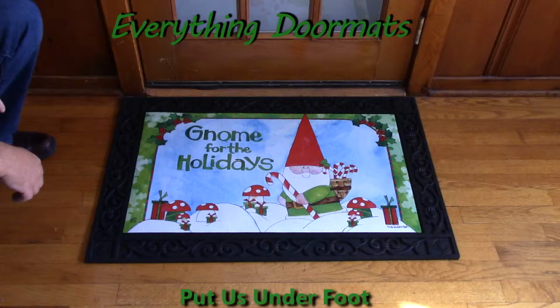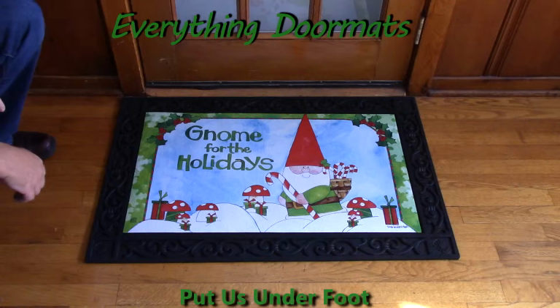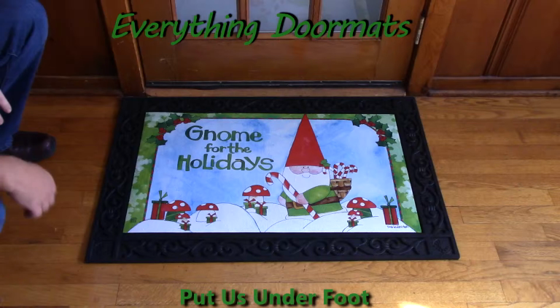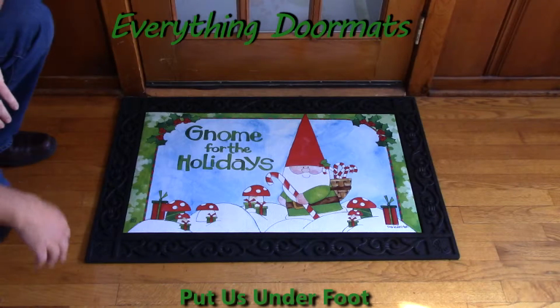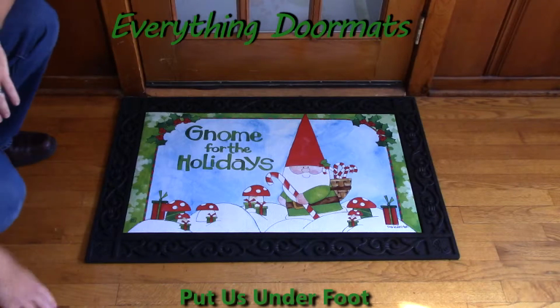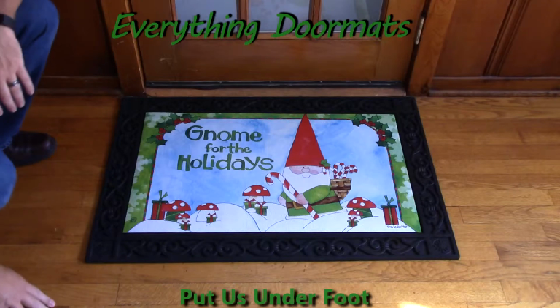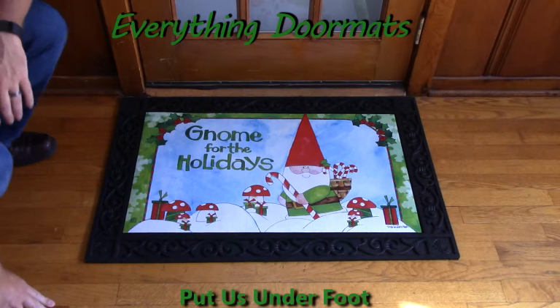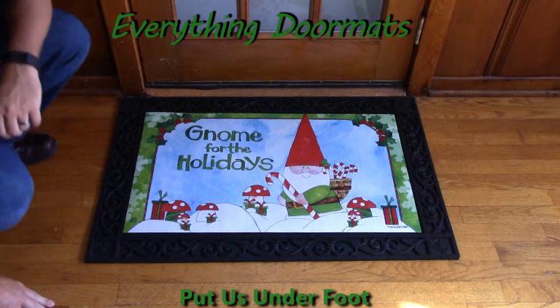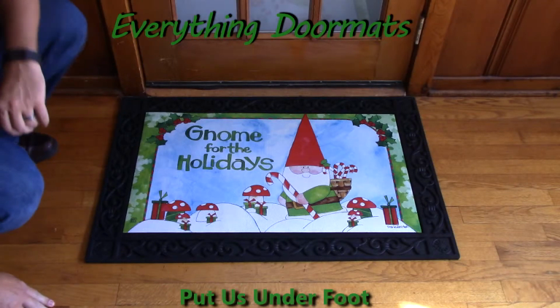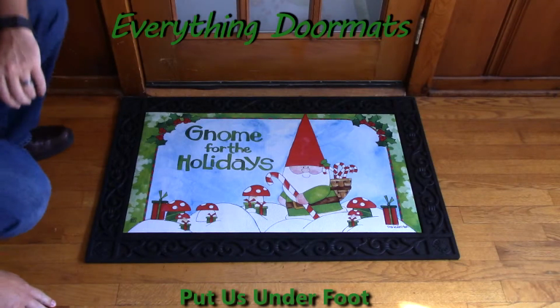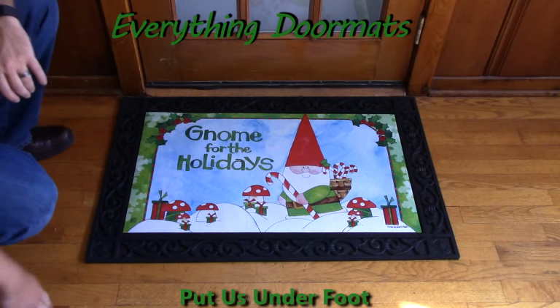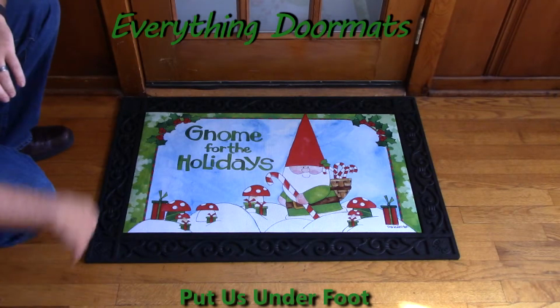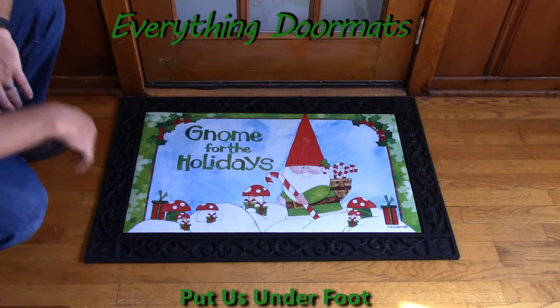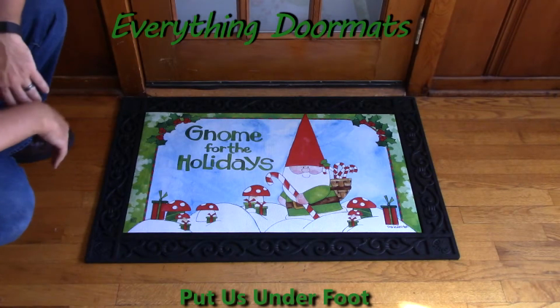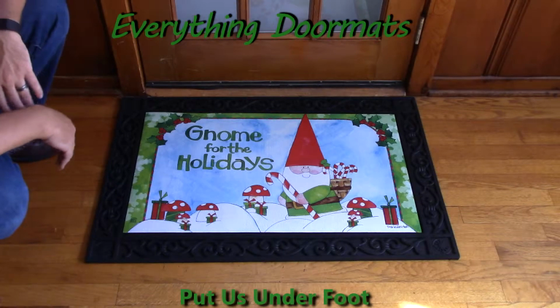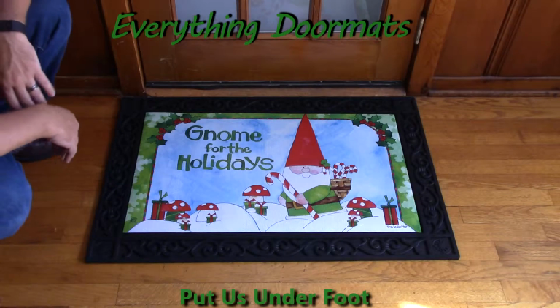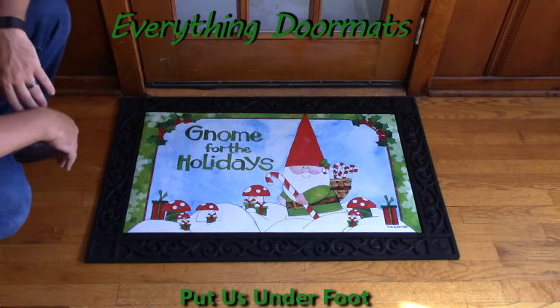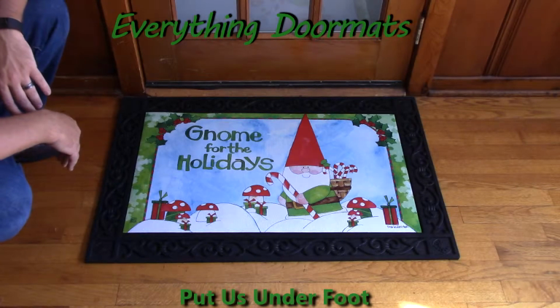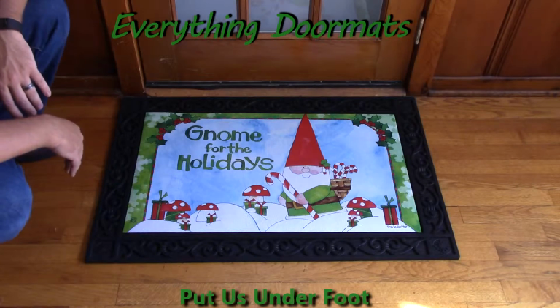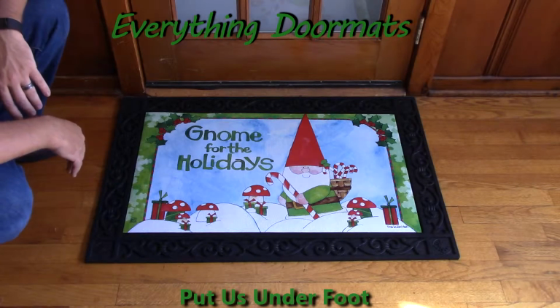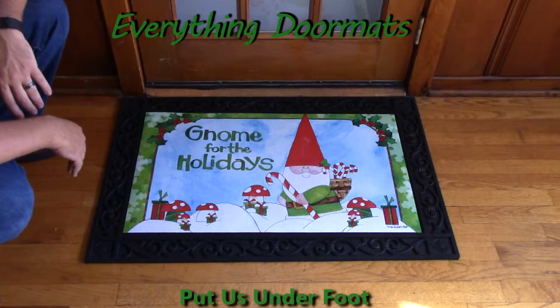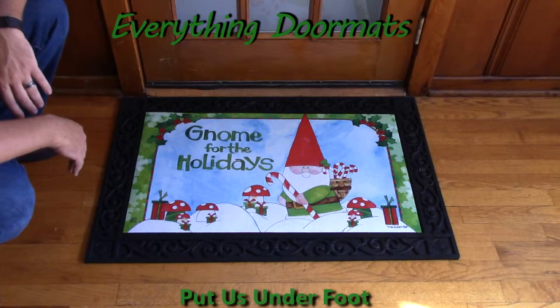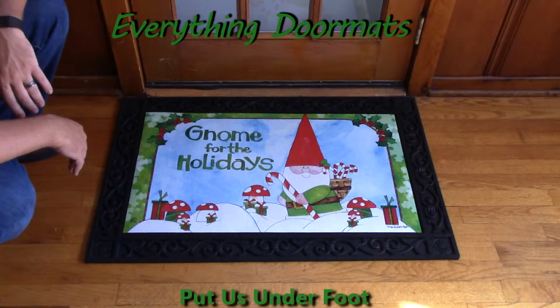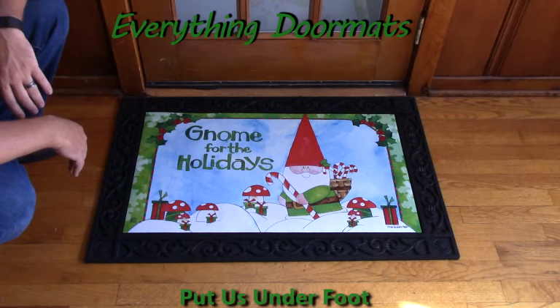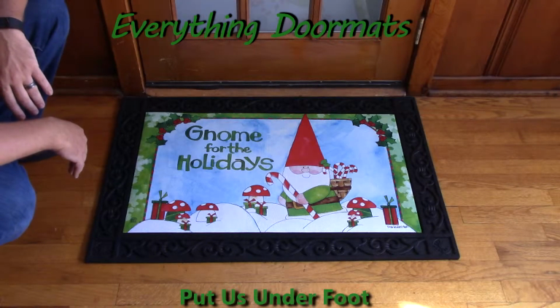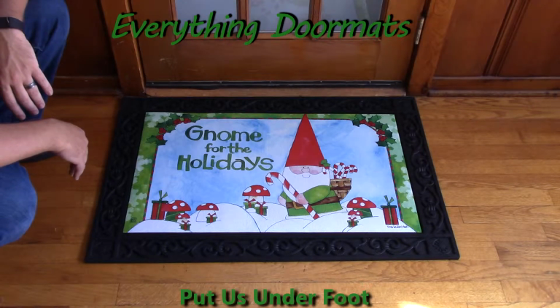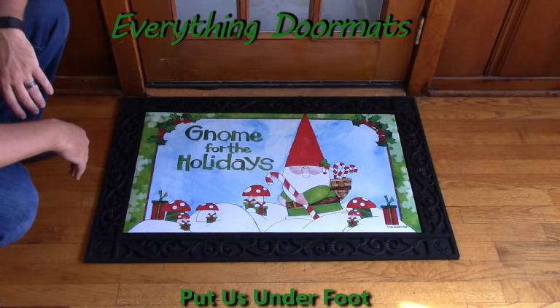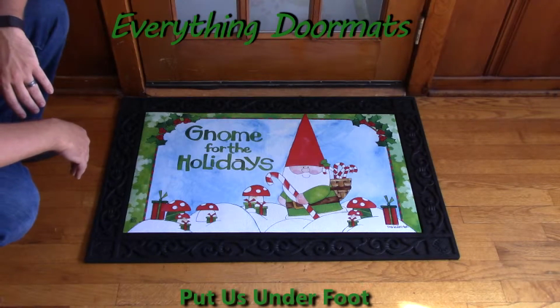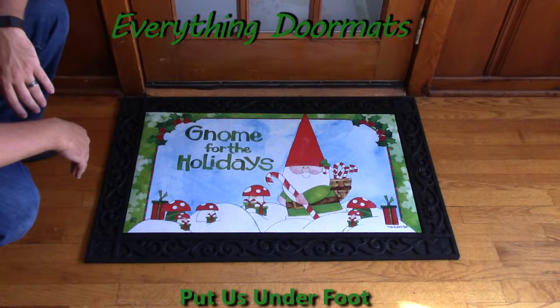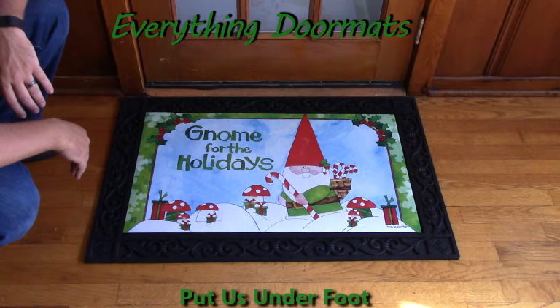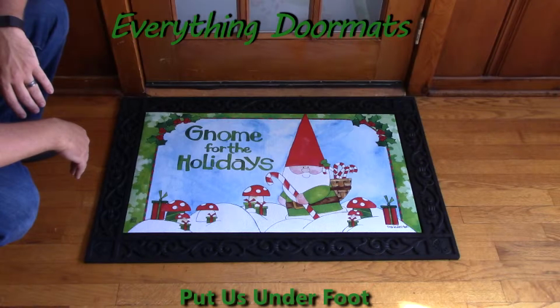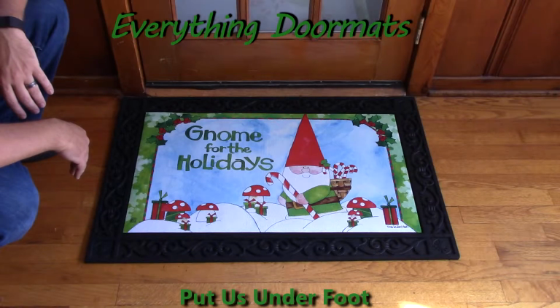Hi everybody, it's William, the owner of Everything Doormats here again, showing off some more mats for you today.